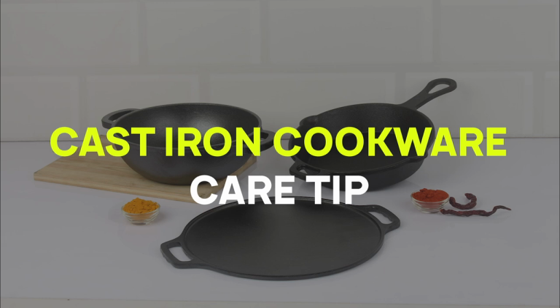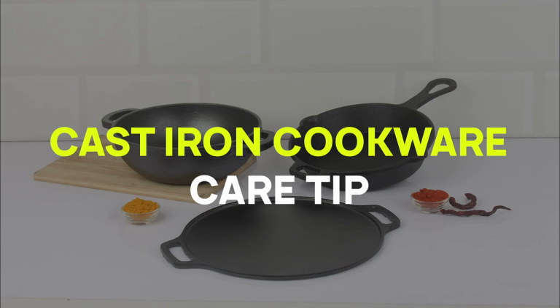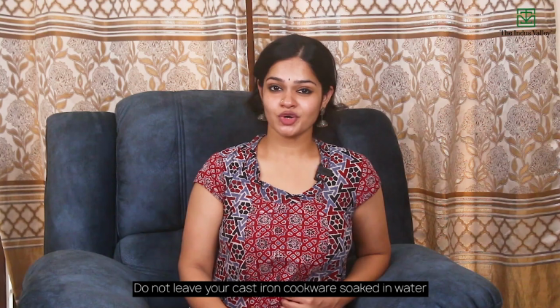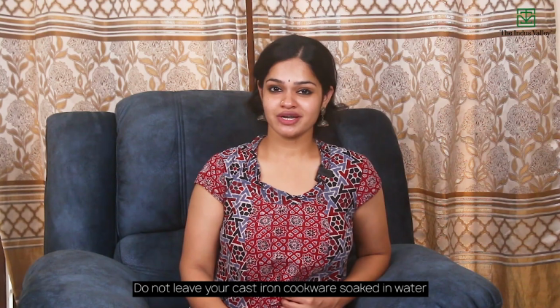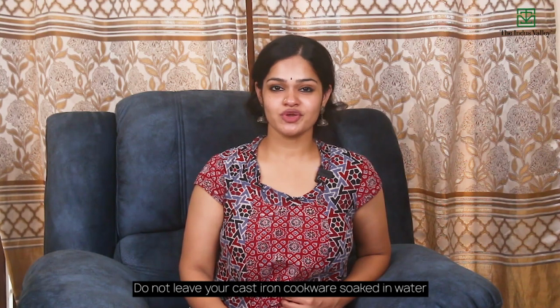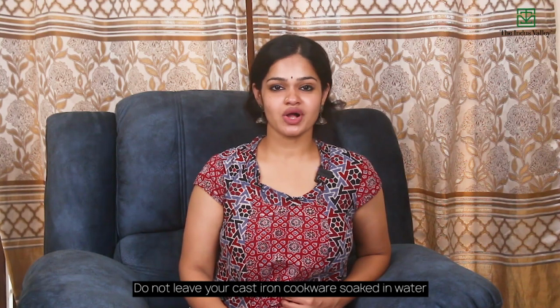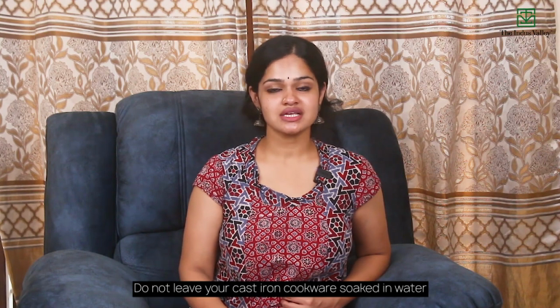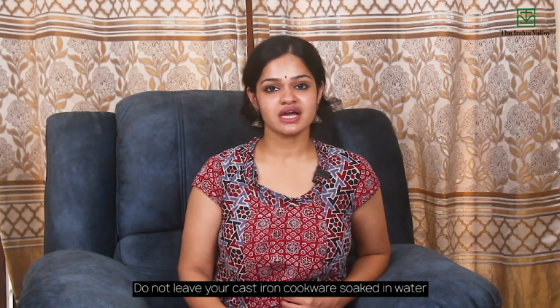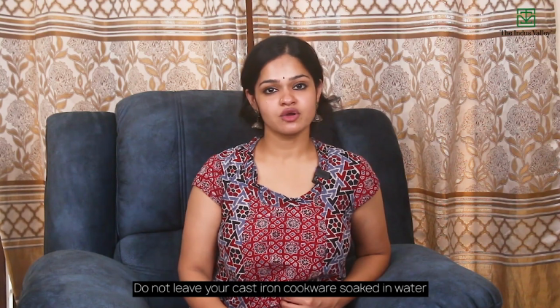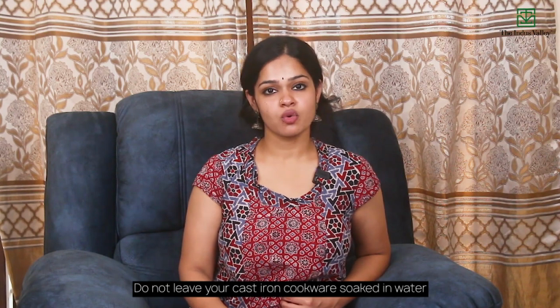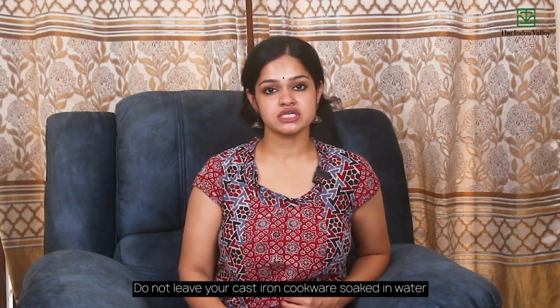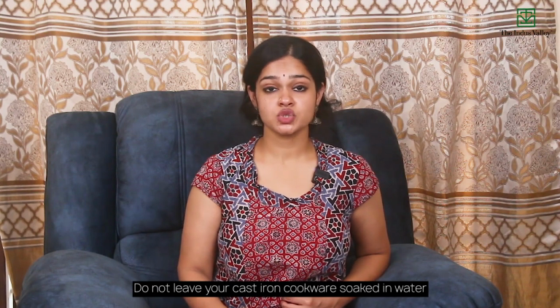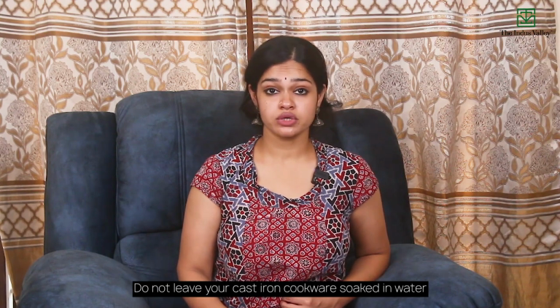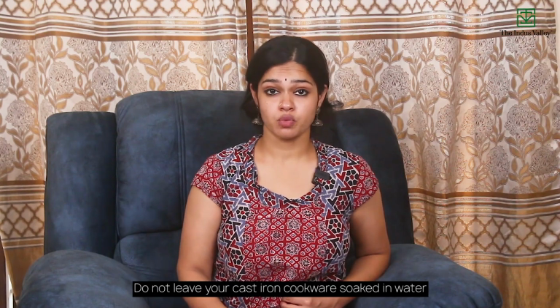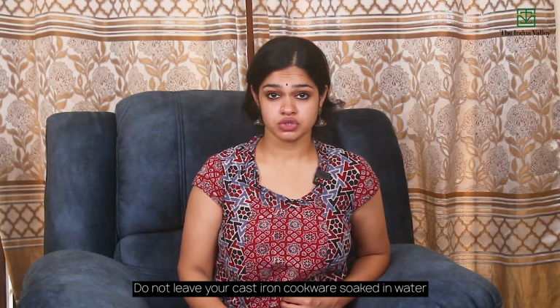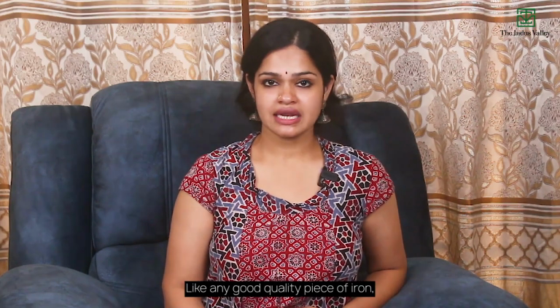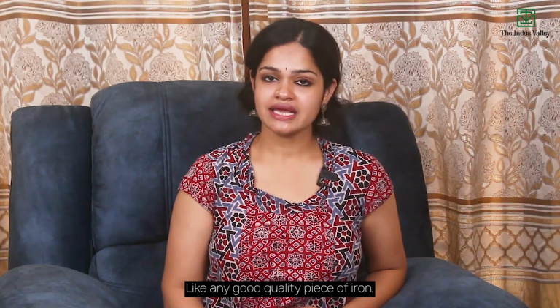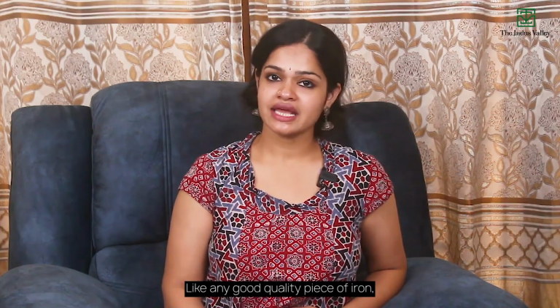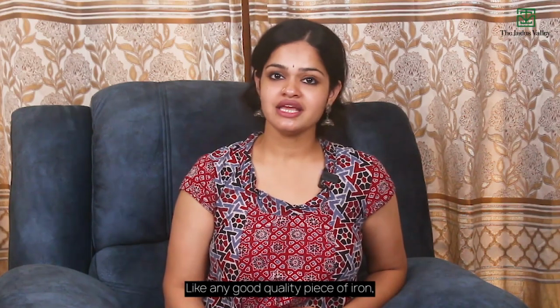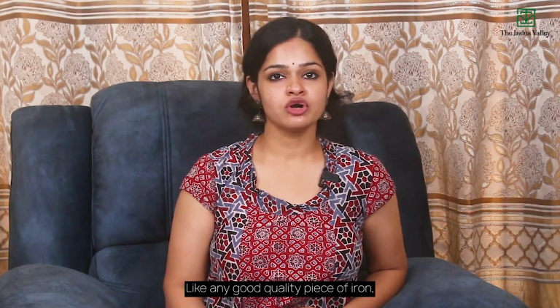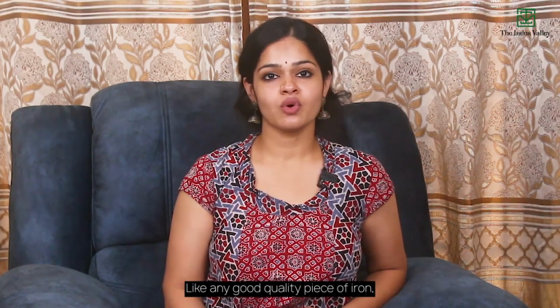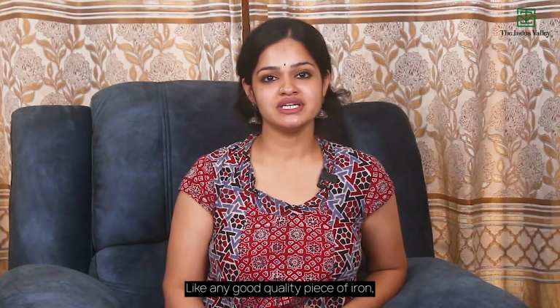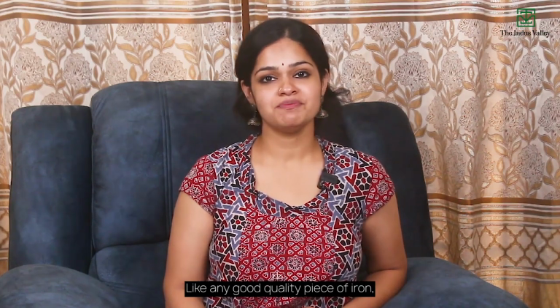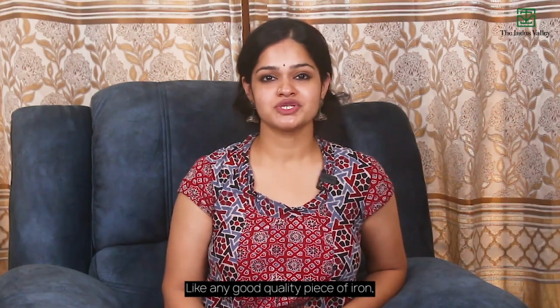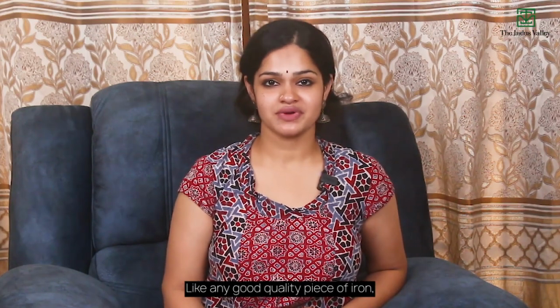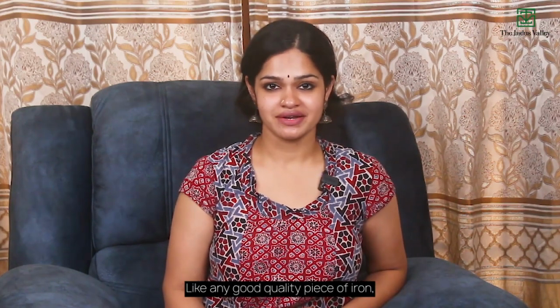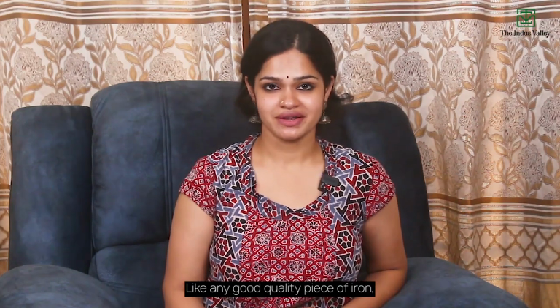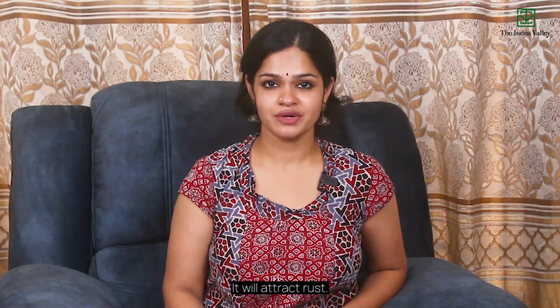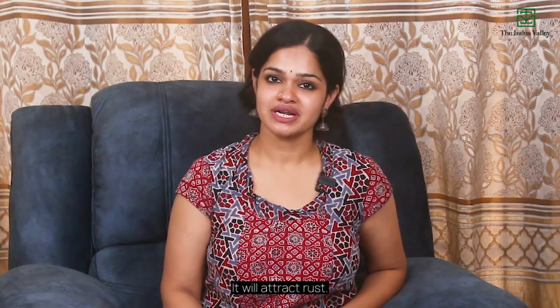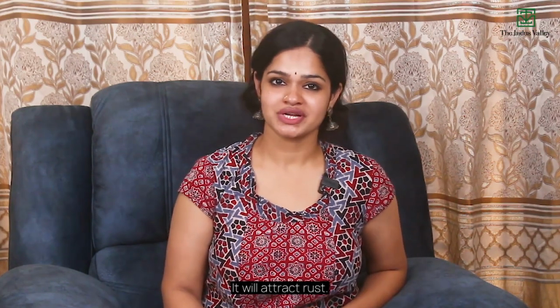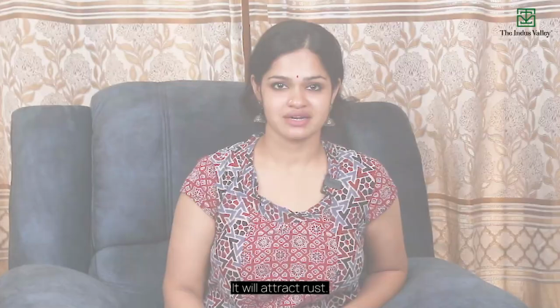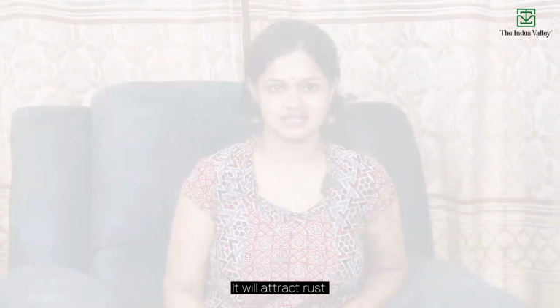Do not leave your cast iron cookware soaked in water. Like any good quality piece of iron, it will attract rust.